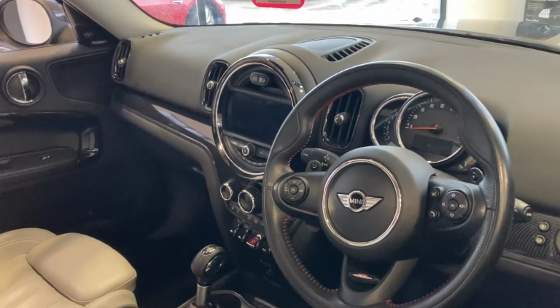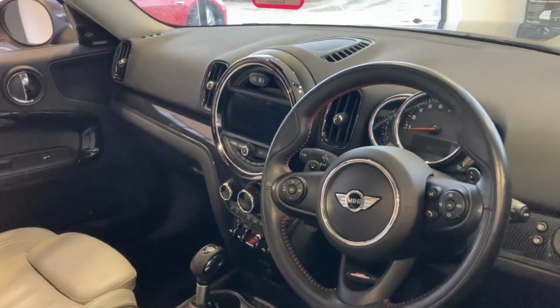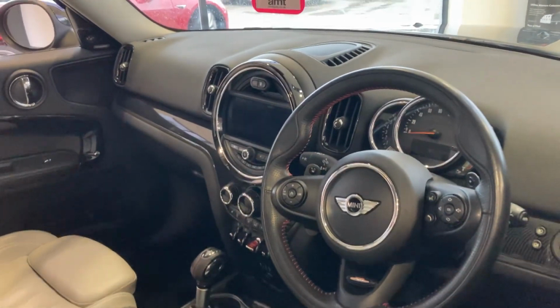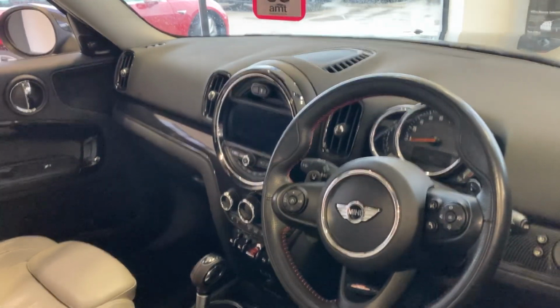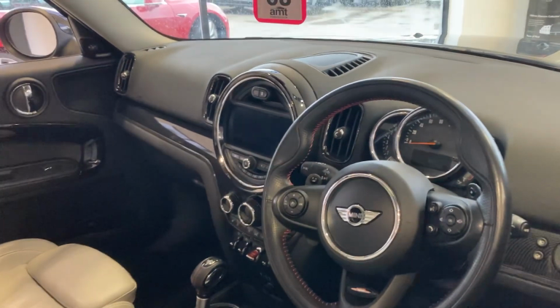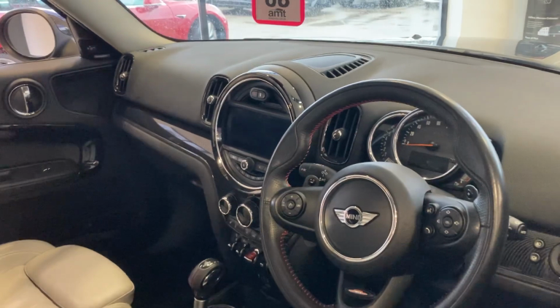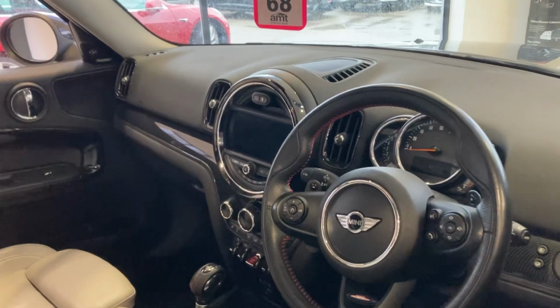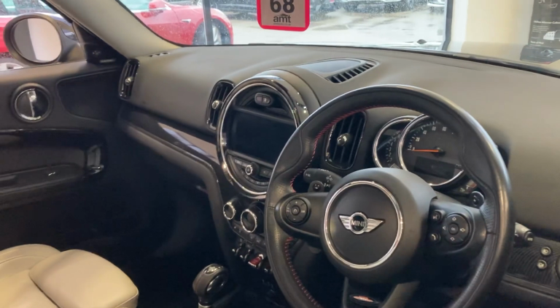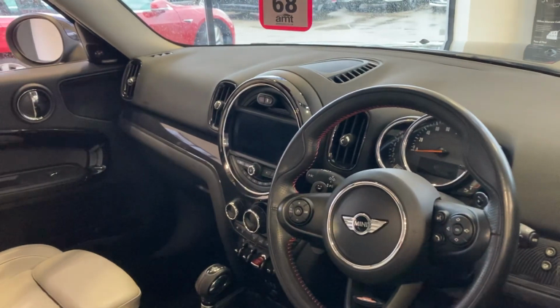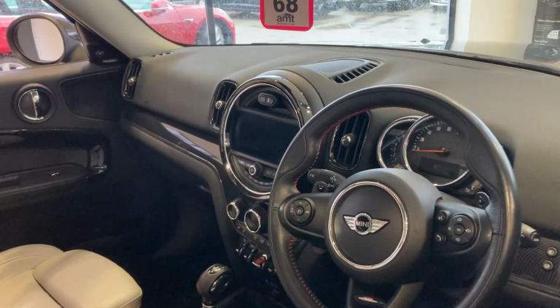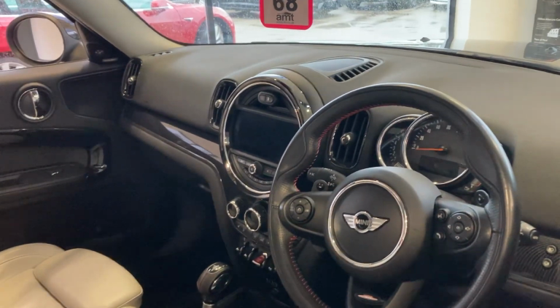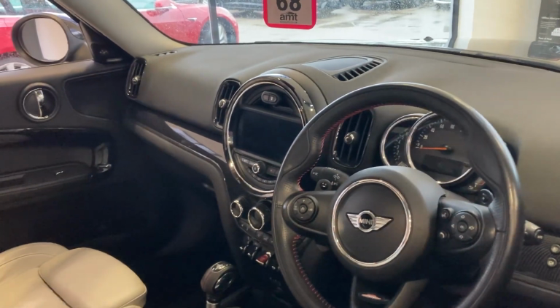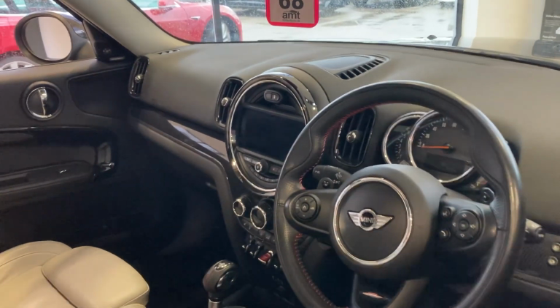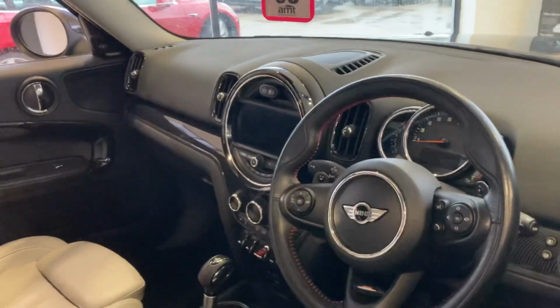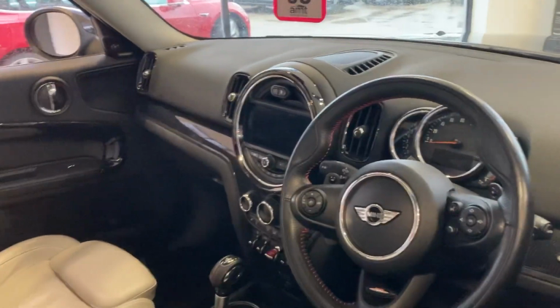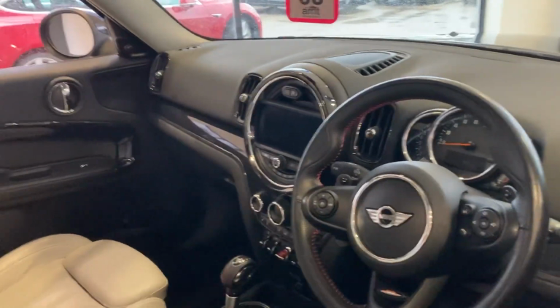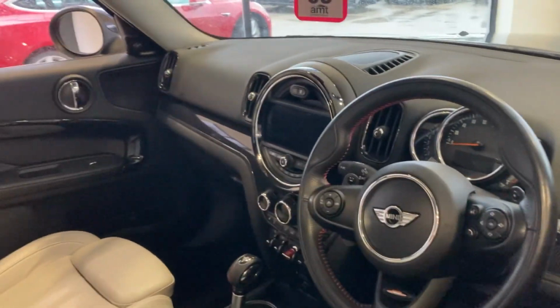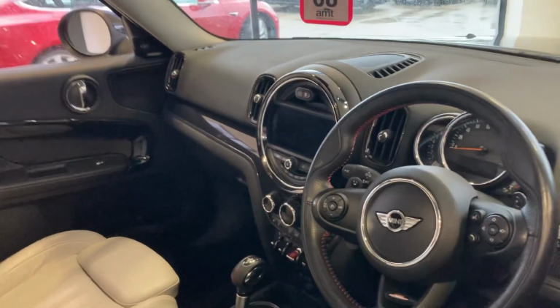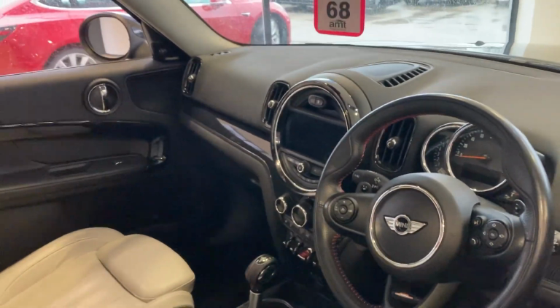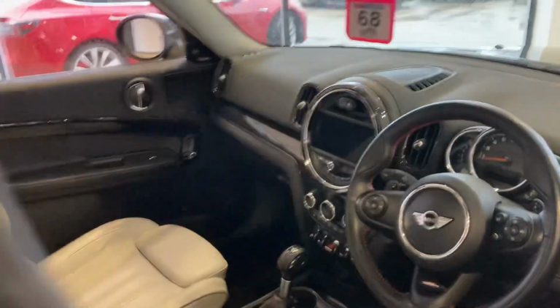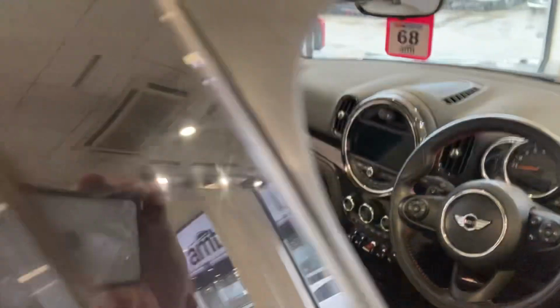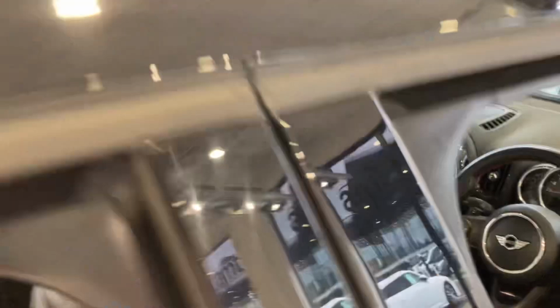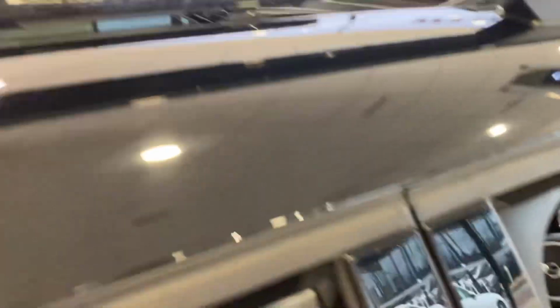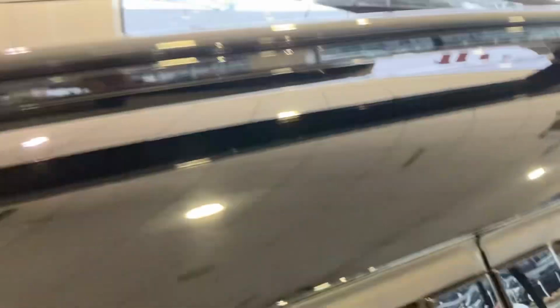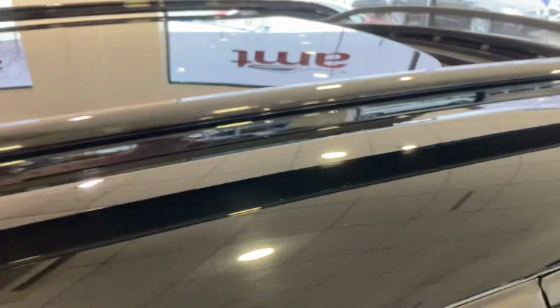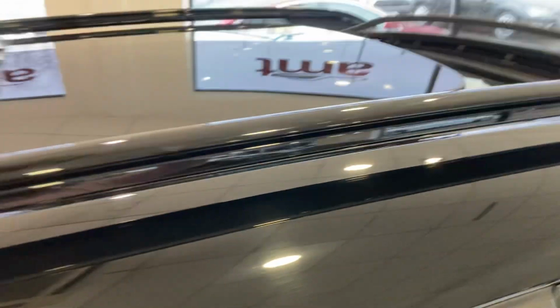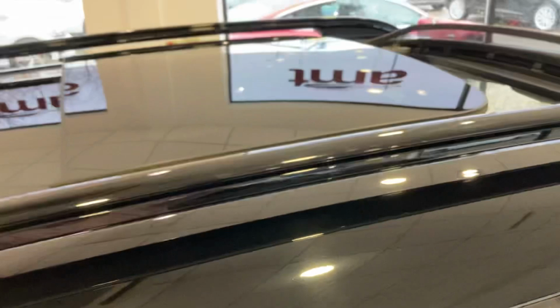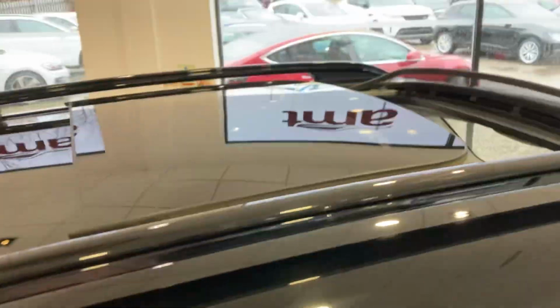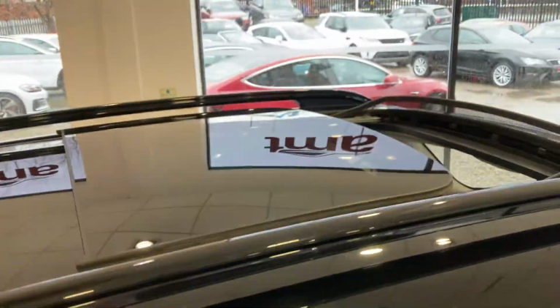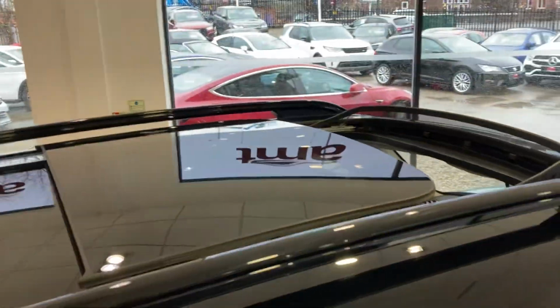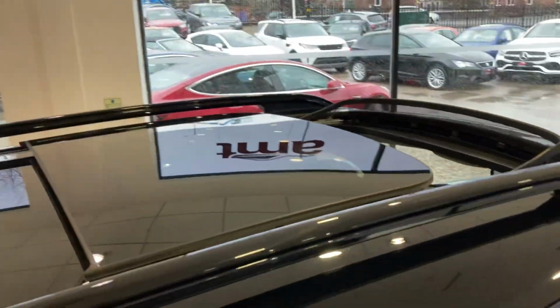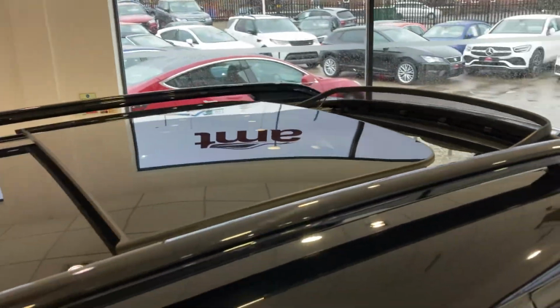The car comes with MediaPak XL, ChilliPak, and a panoramic roof — you can just see the top there.